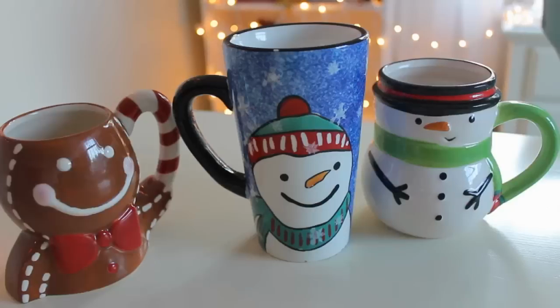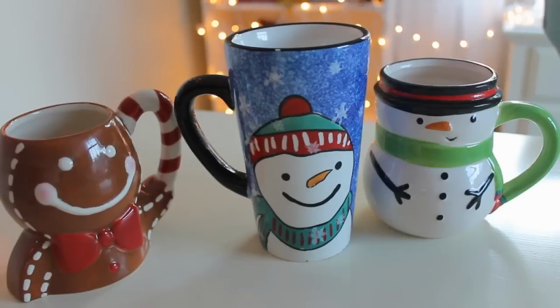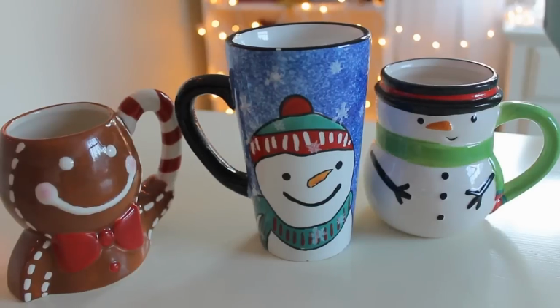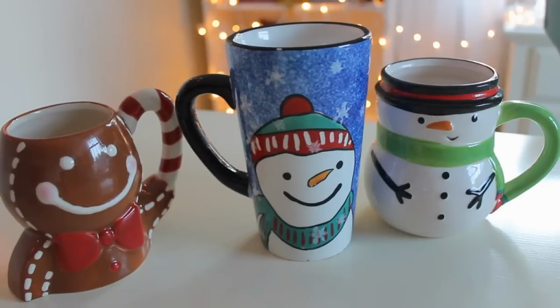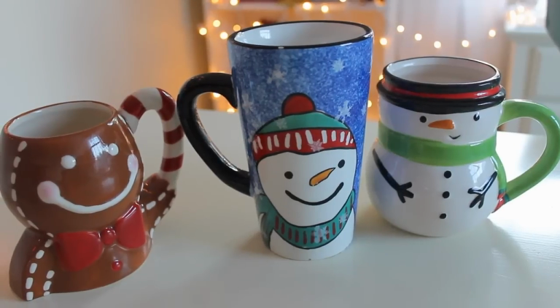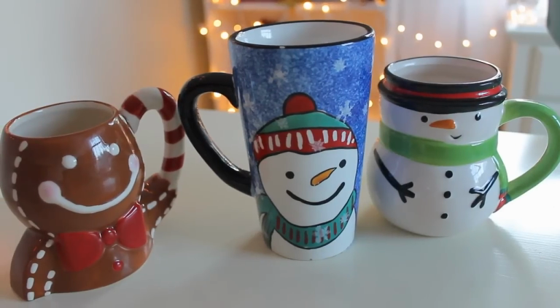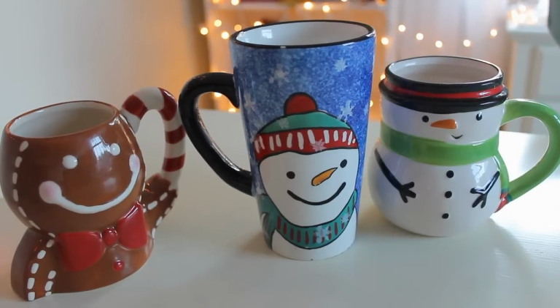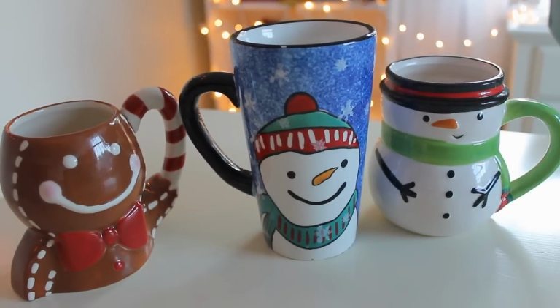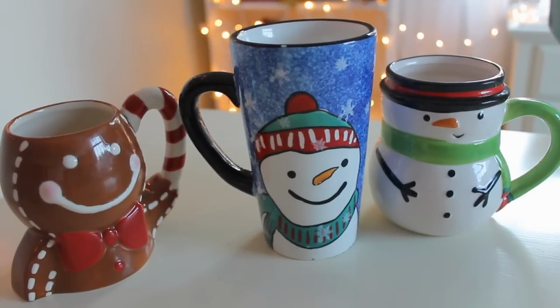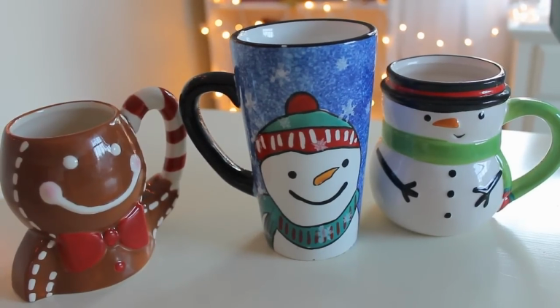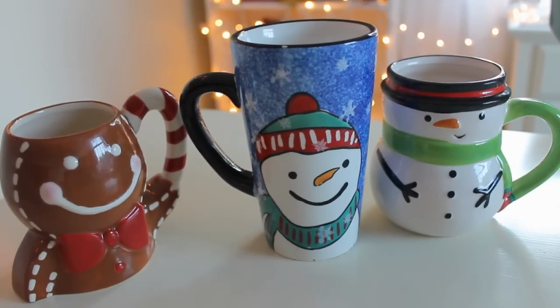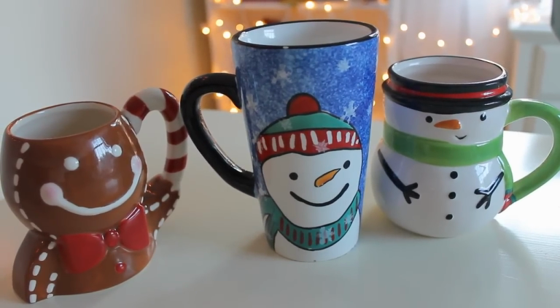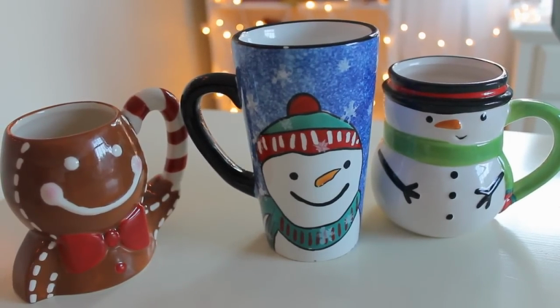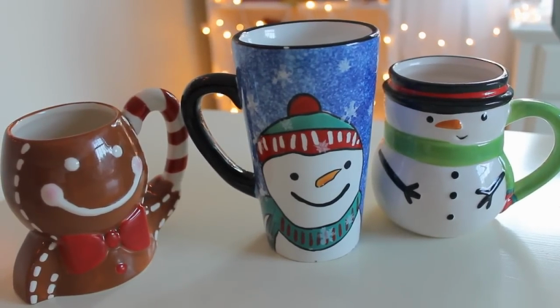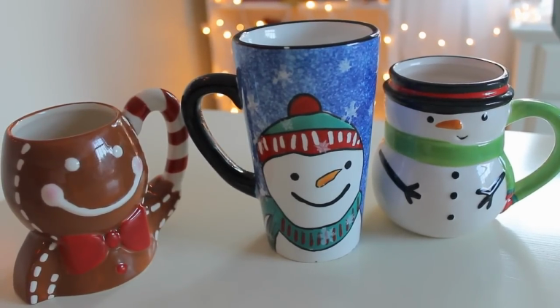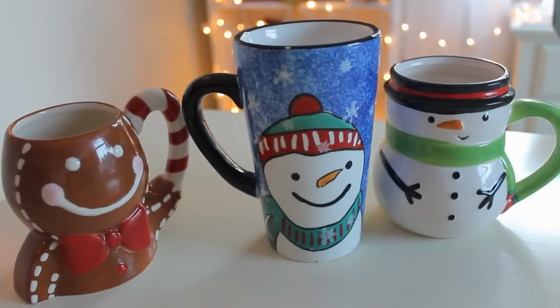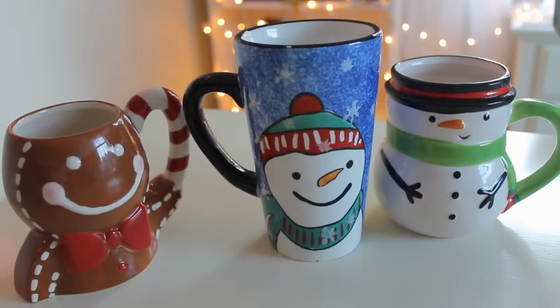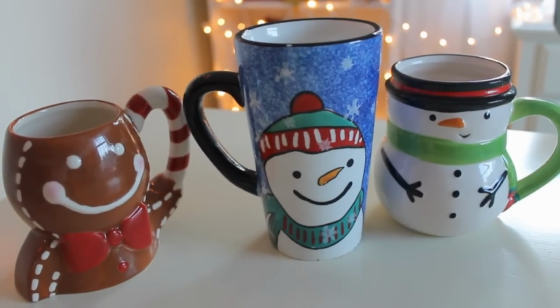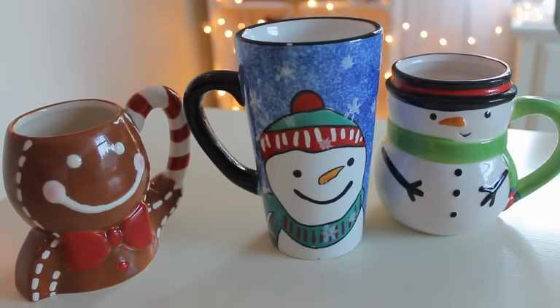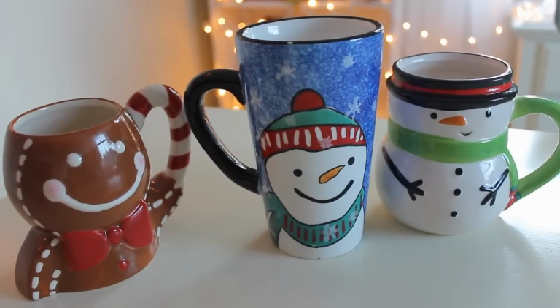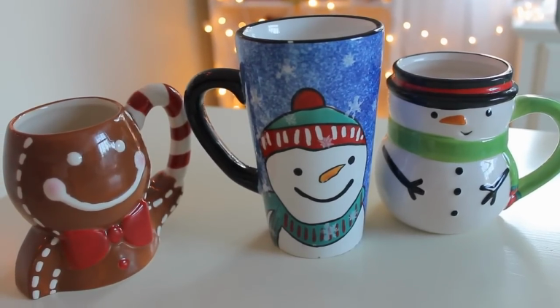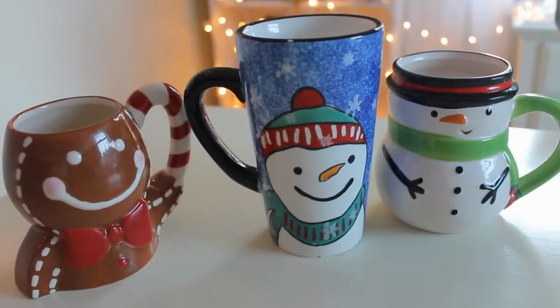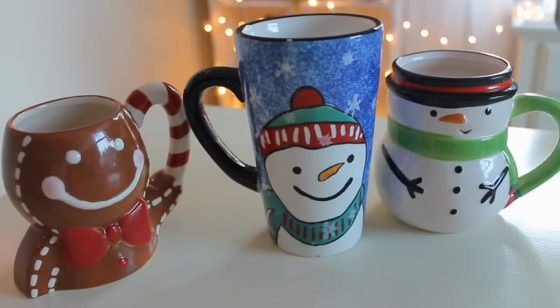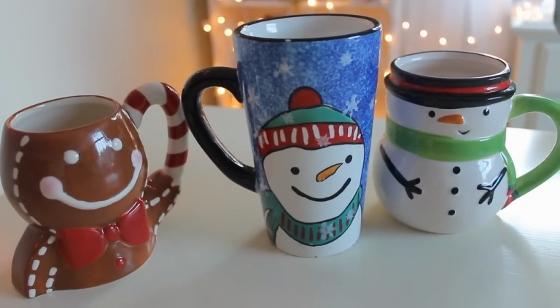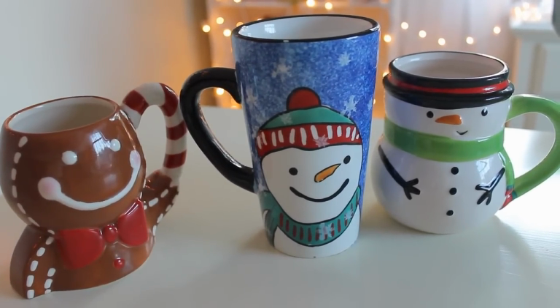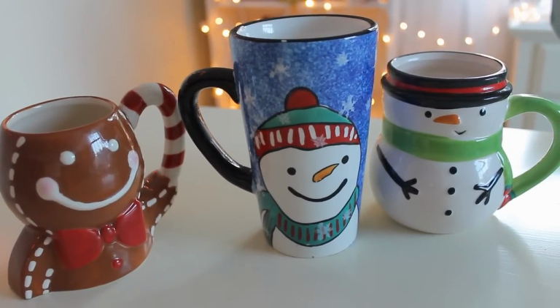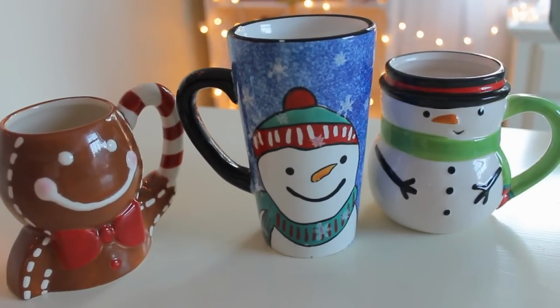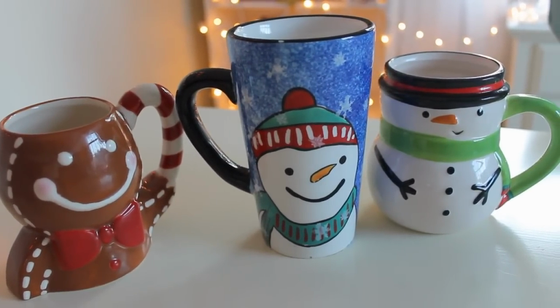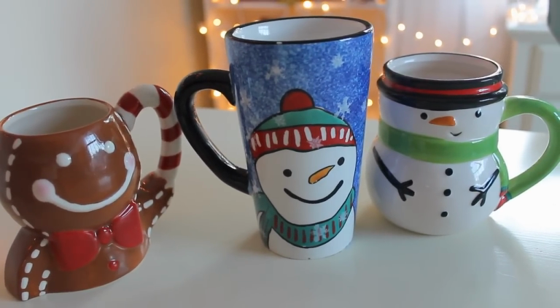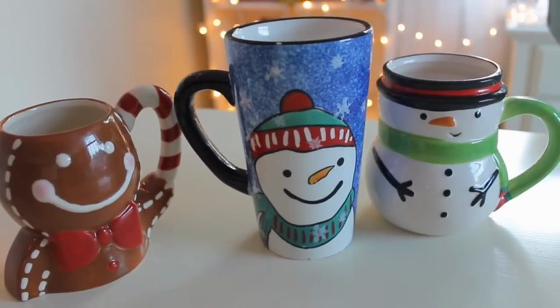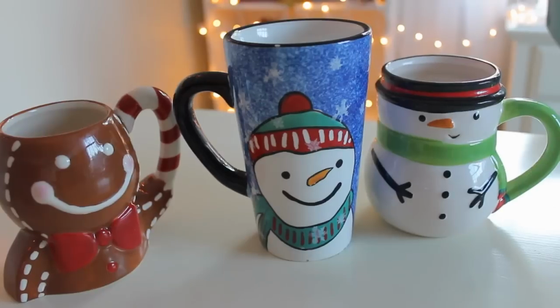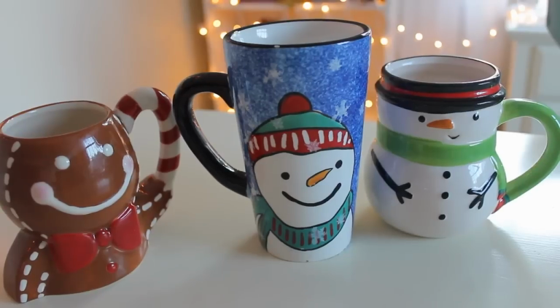The first things that you're going to need are coffee mugs. You can use any type that you like. I like using the cute character mugs, but you can also use plain ones.